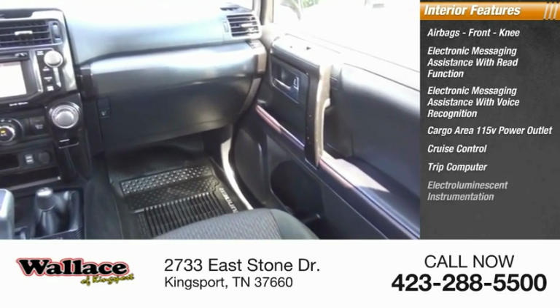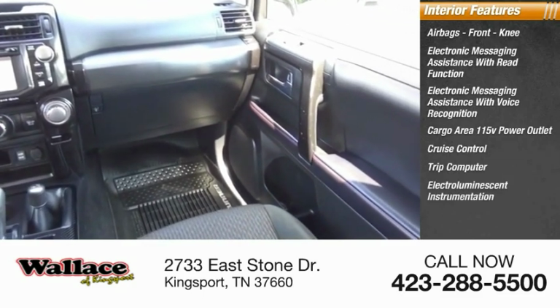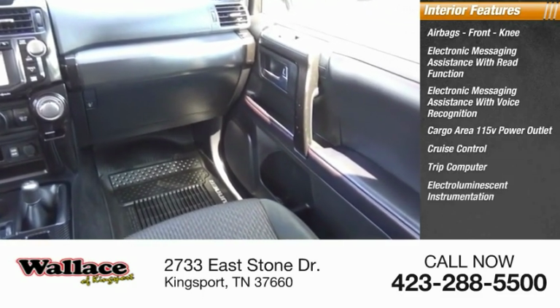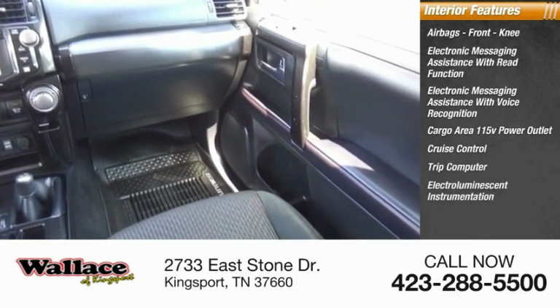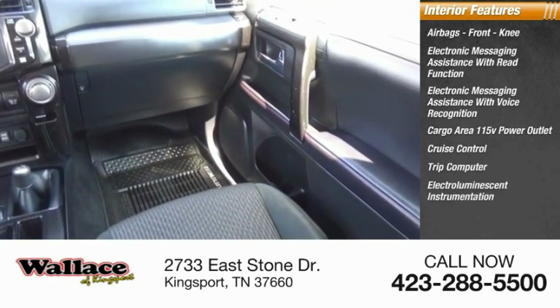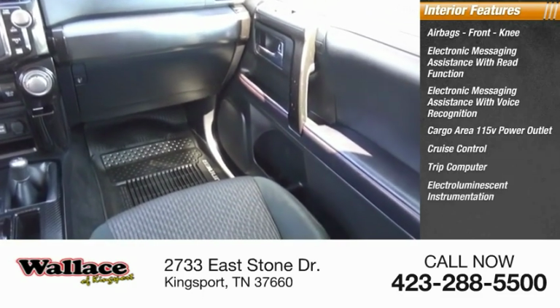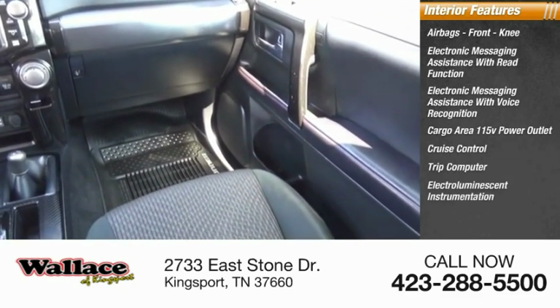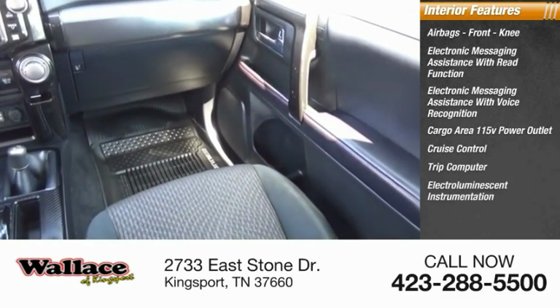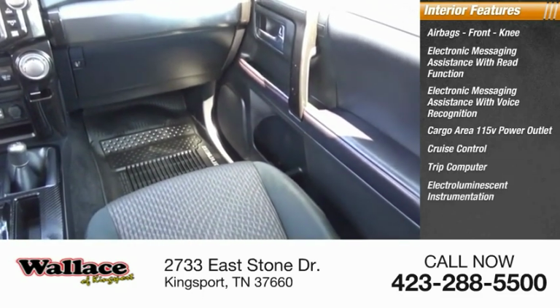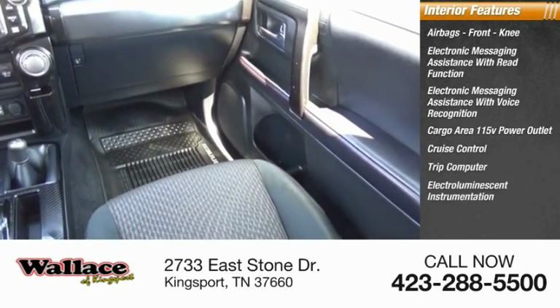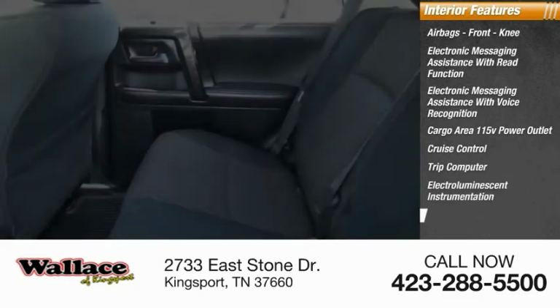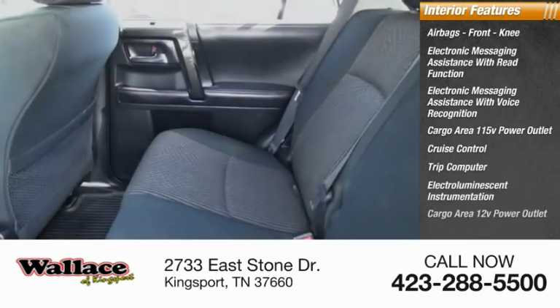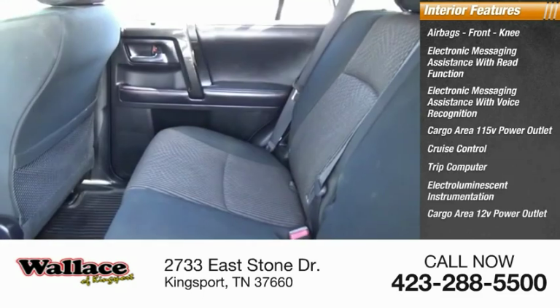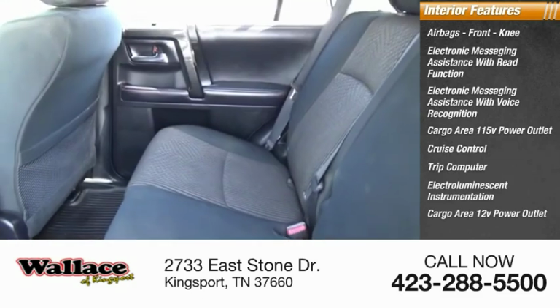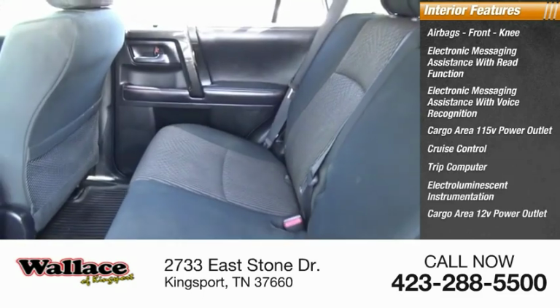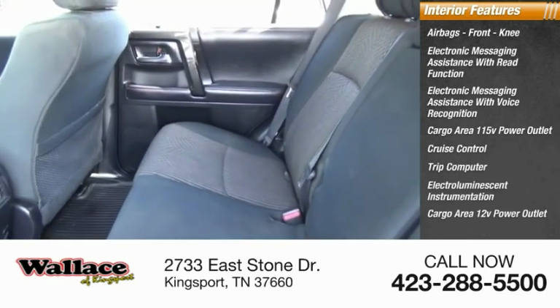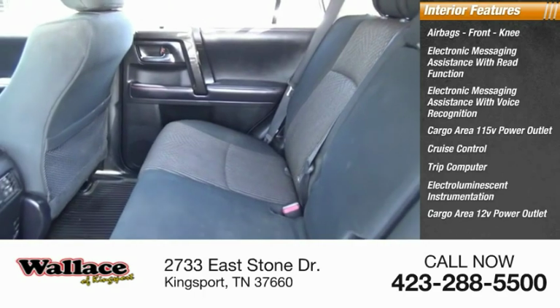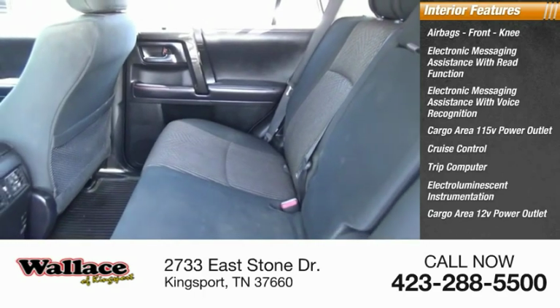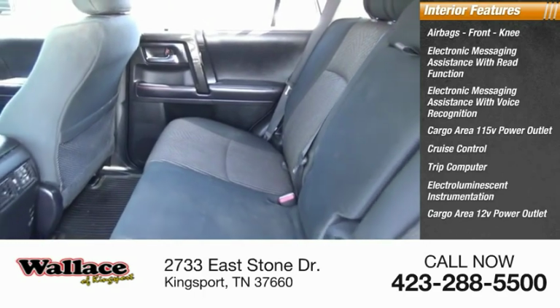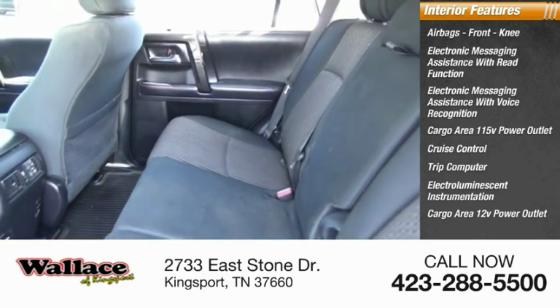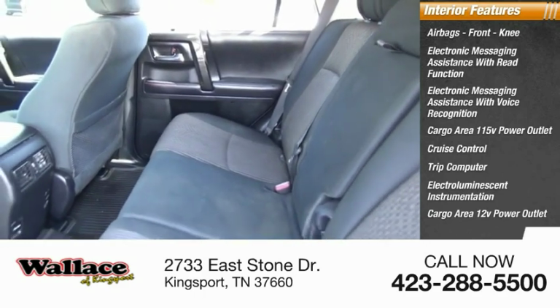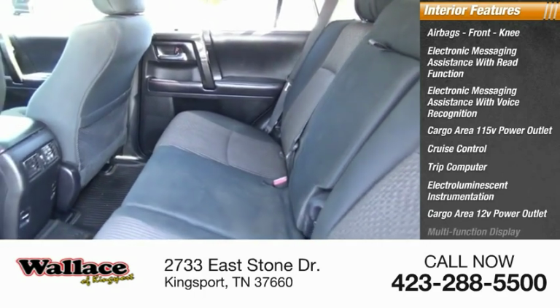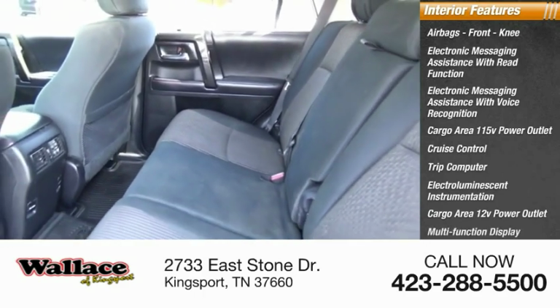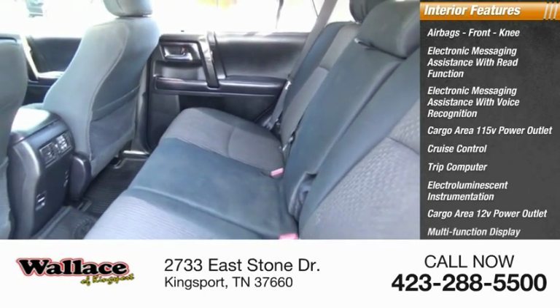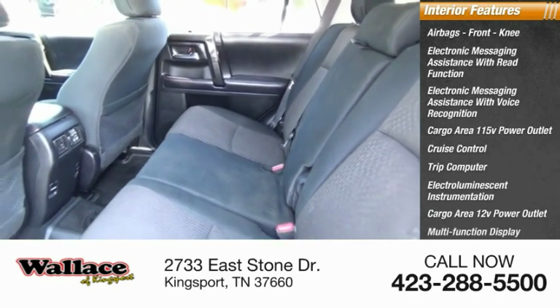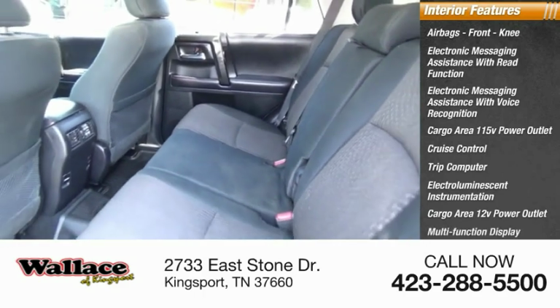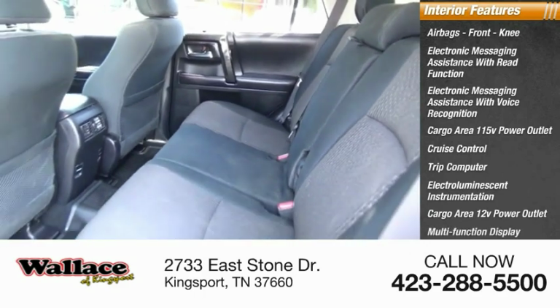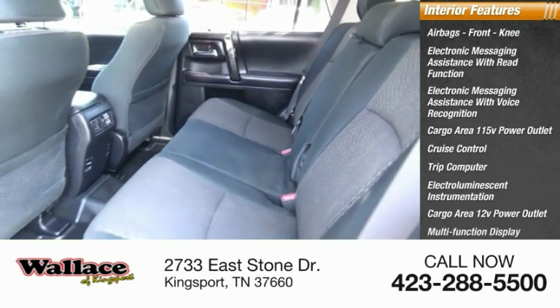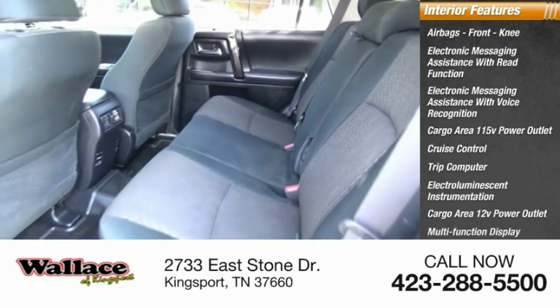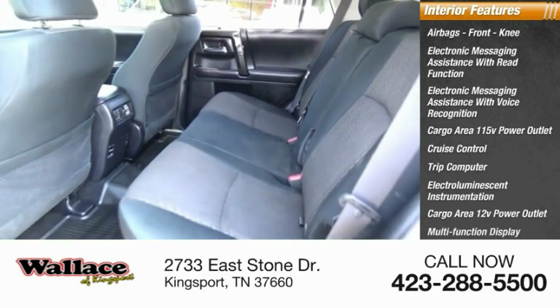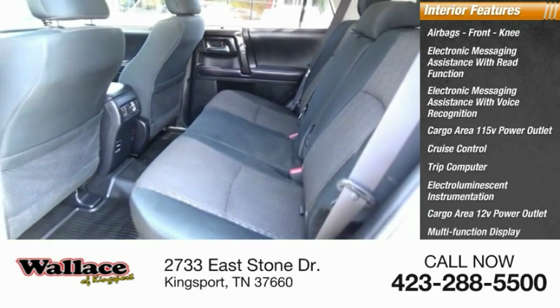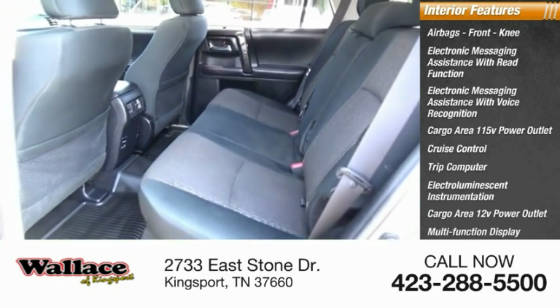Additional interior features include electroluminescent instrumentation, a cargo area 12-volt power outlet, multifunction display, and child safety locks.